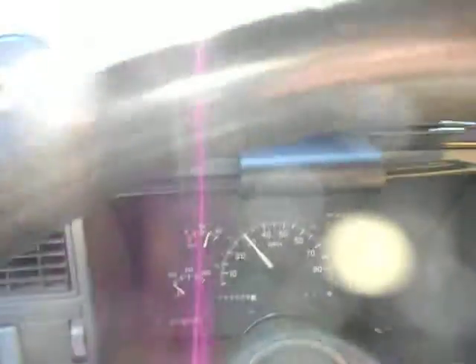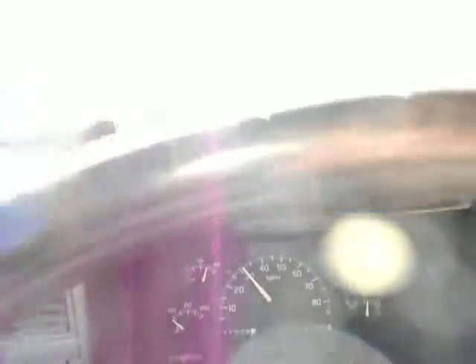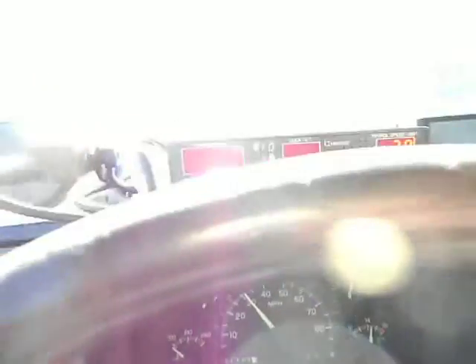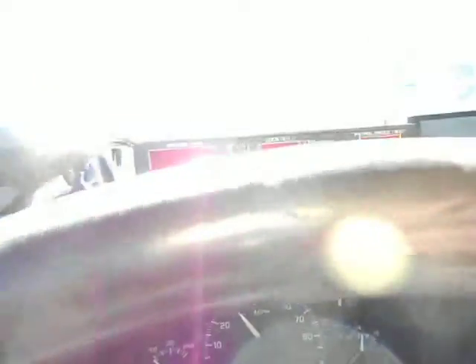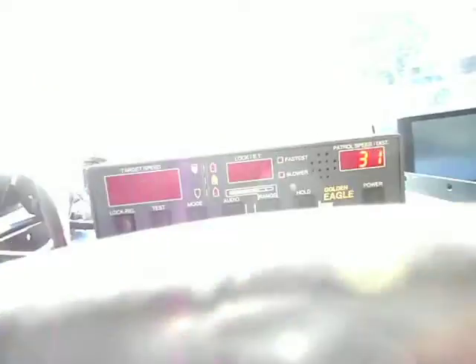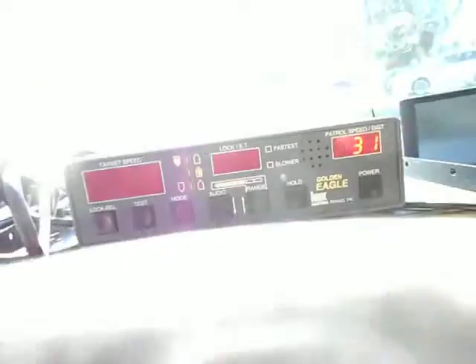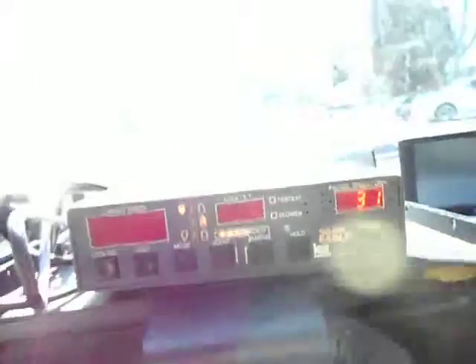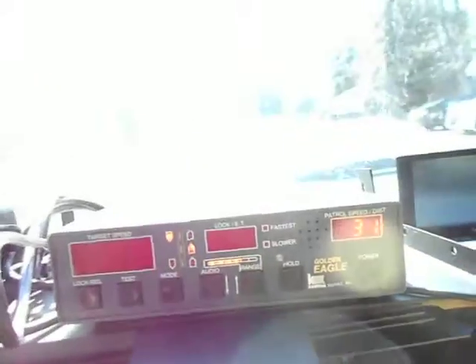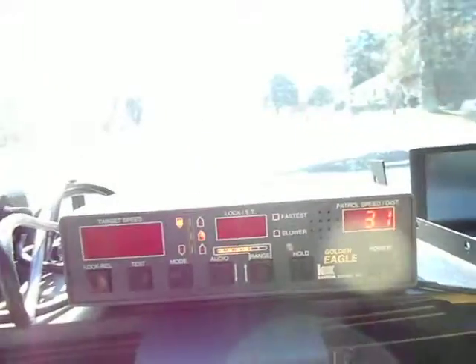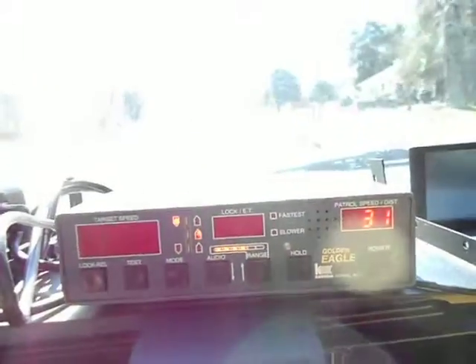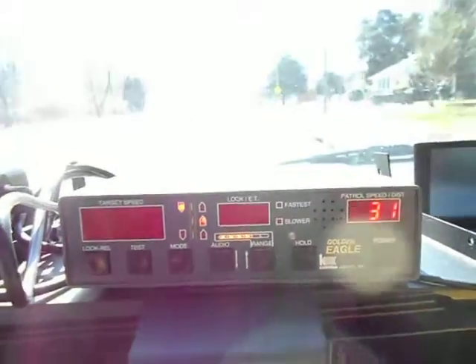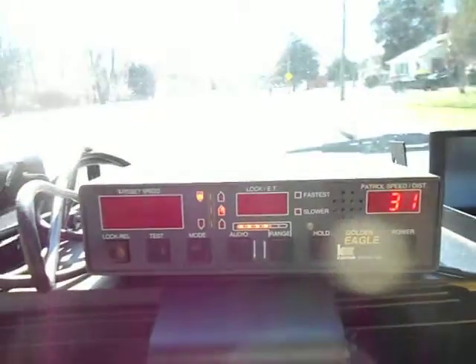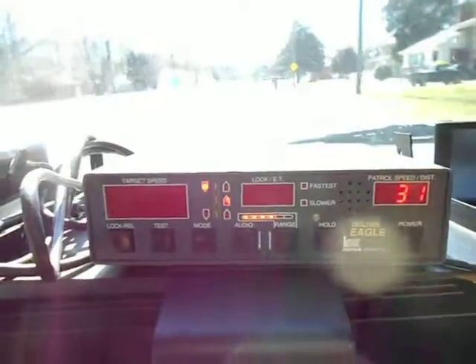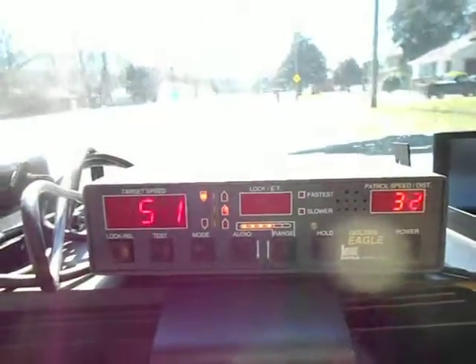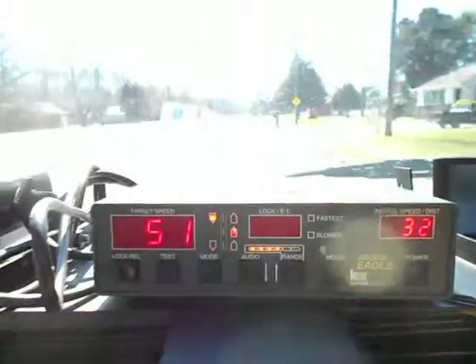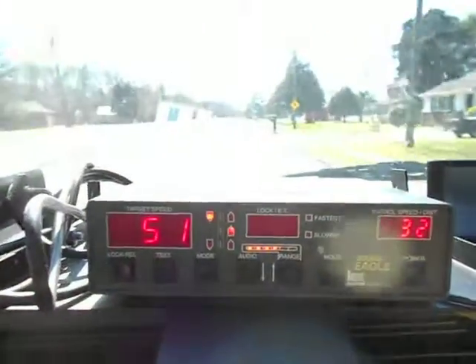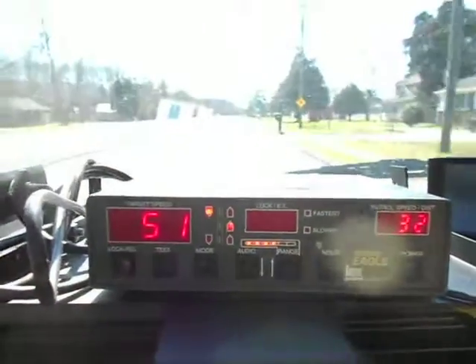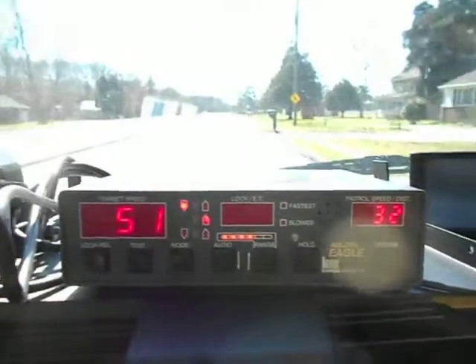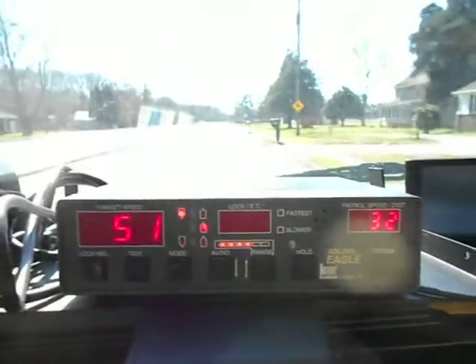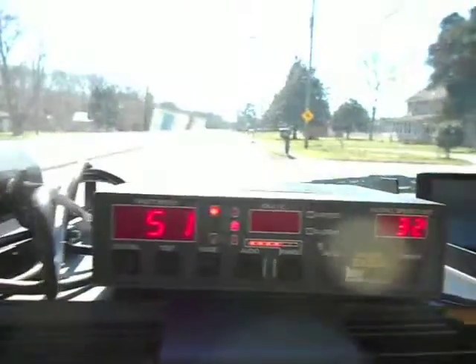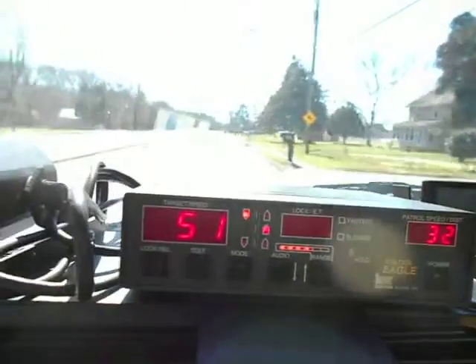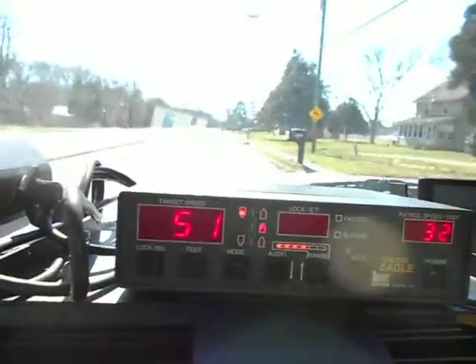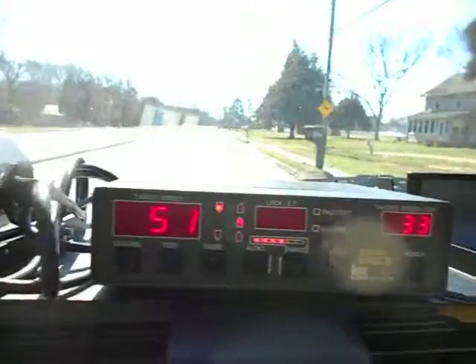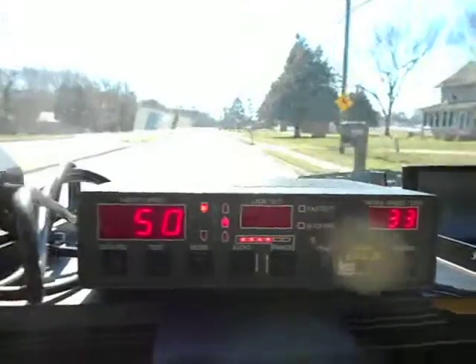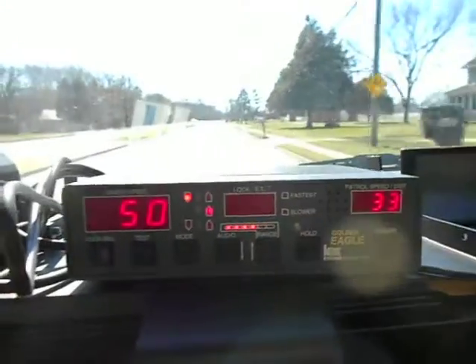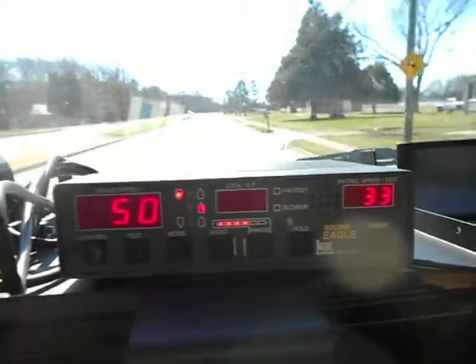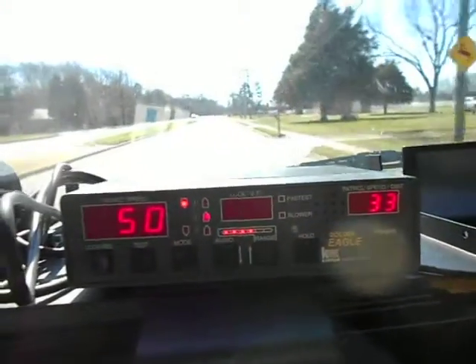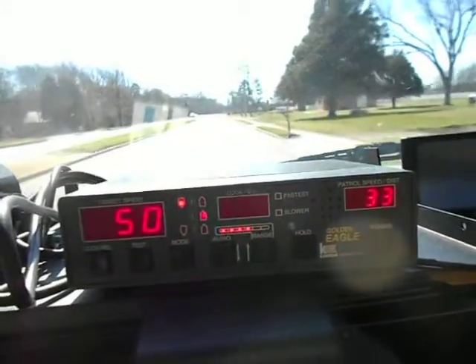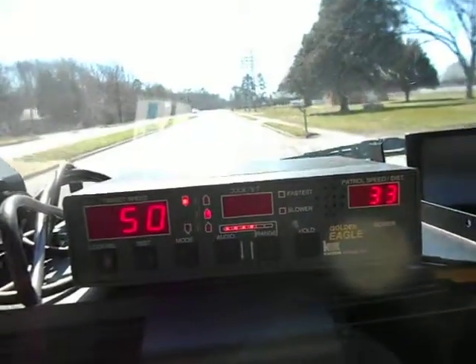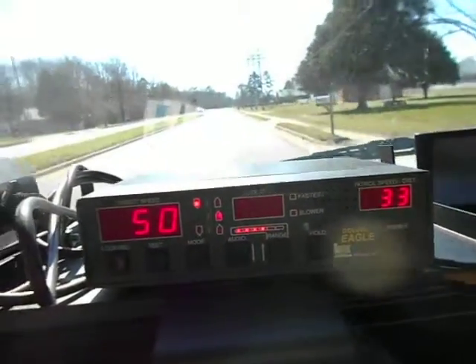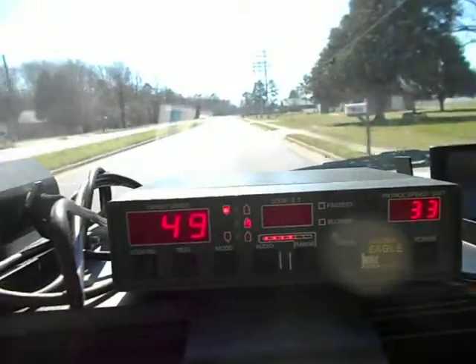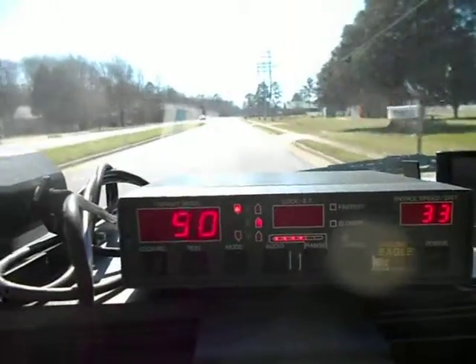Here's a Golden Custom Eagle radar unit. We're checking oncoming speed now. We're looking at 50.